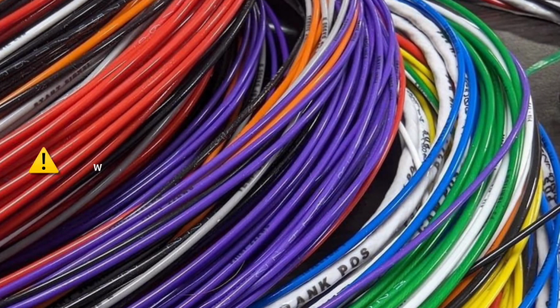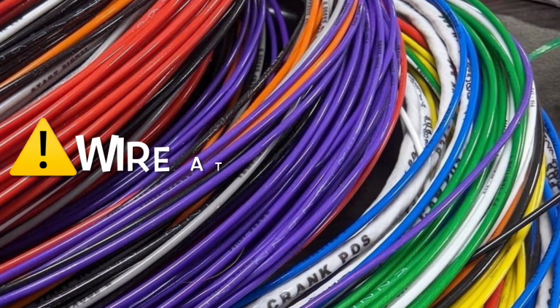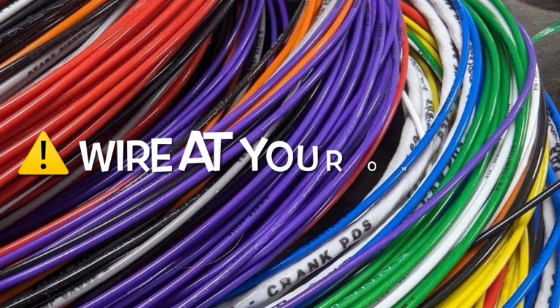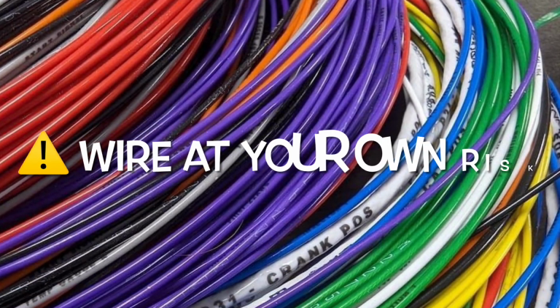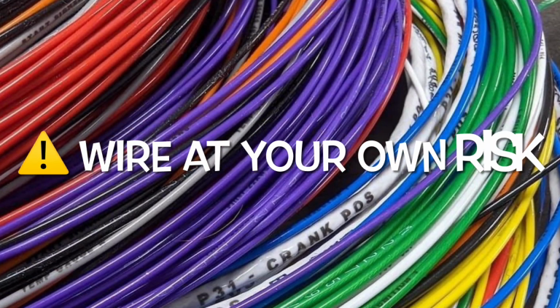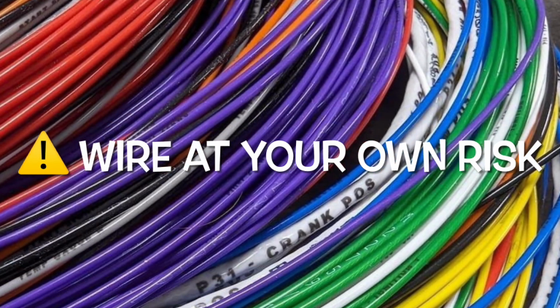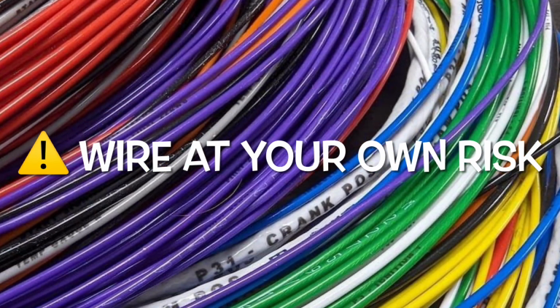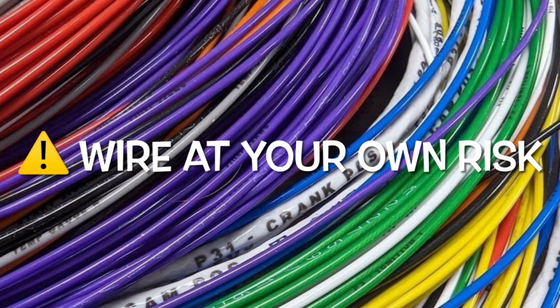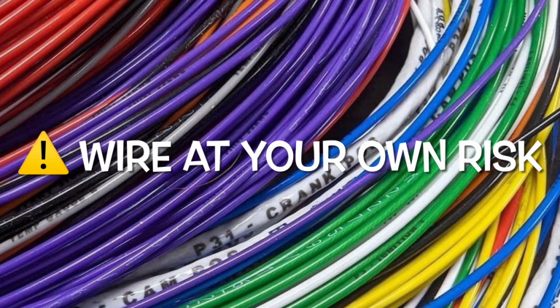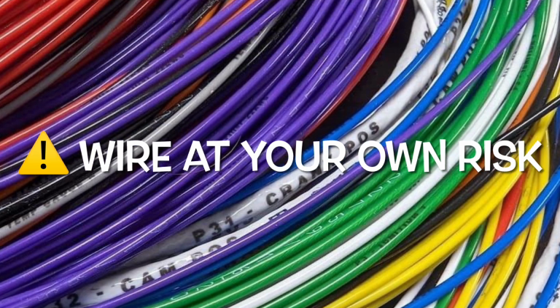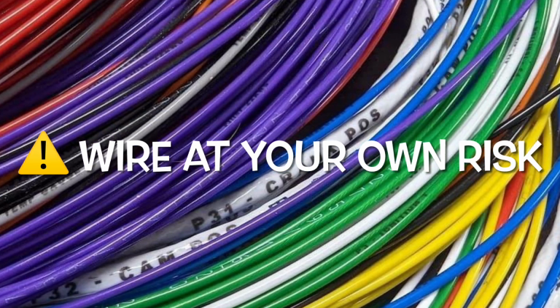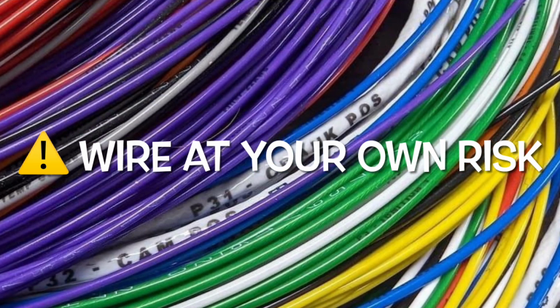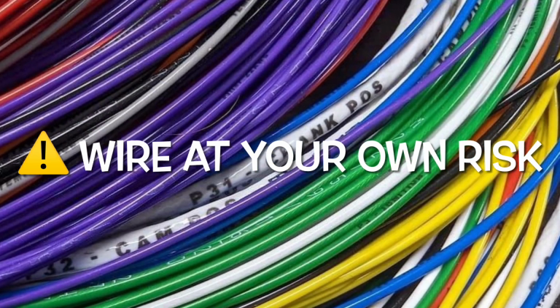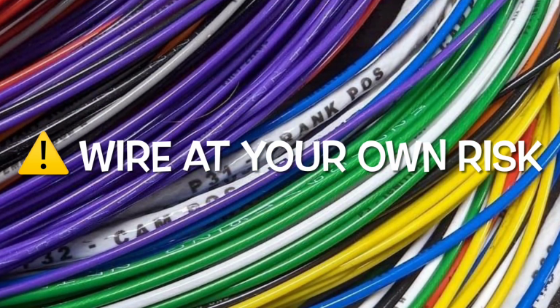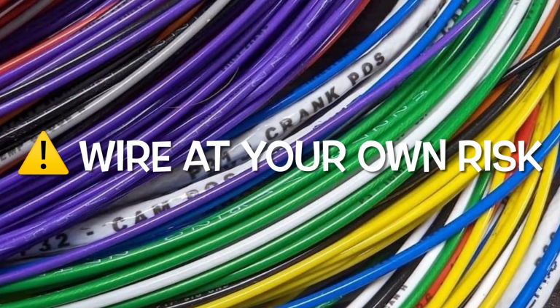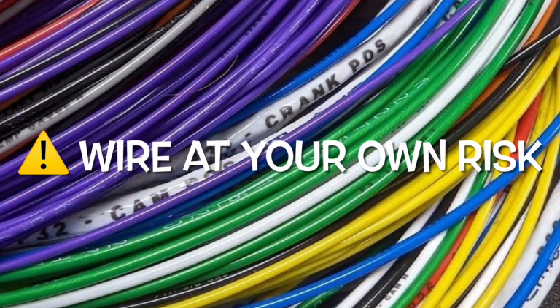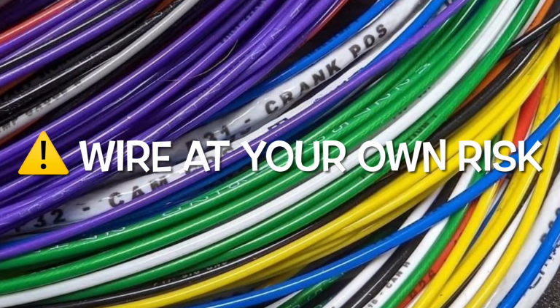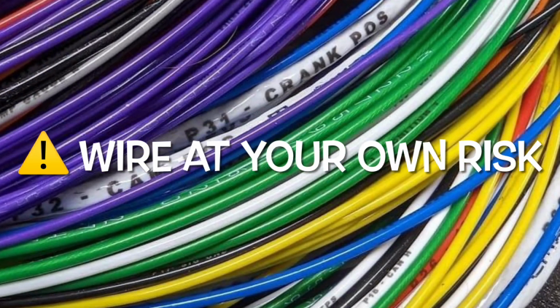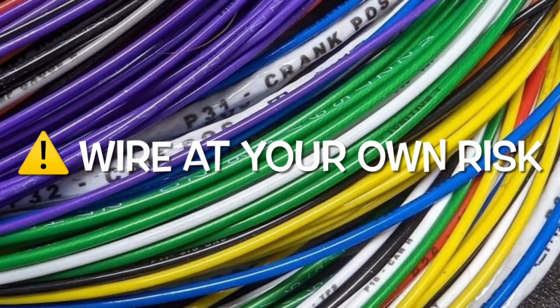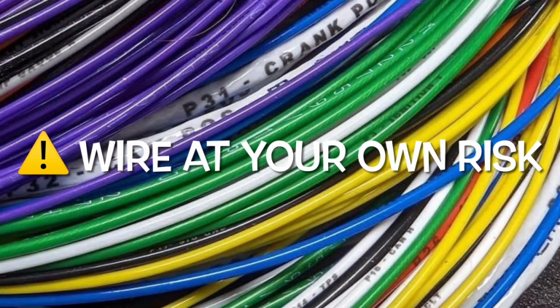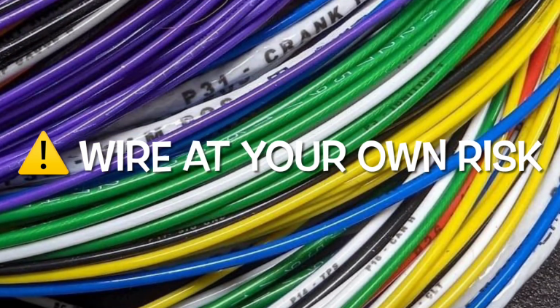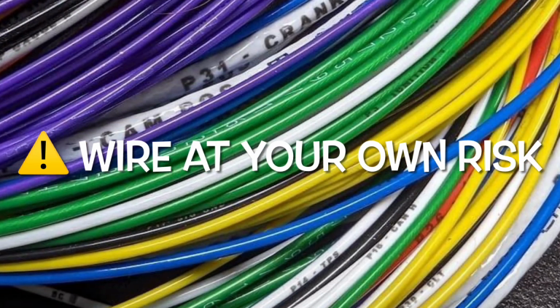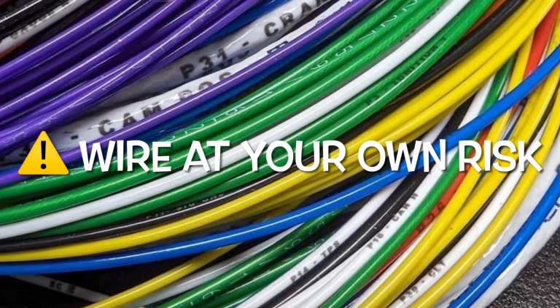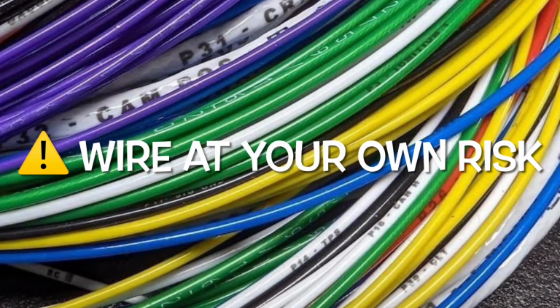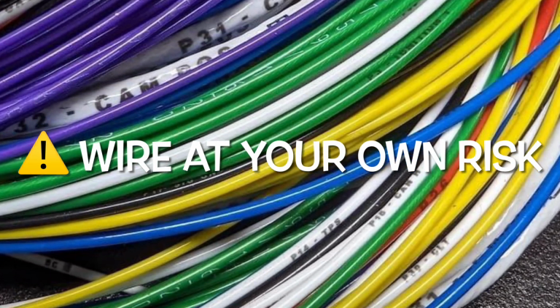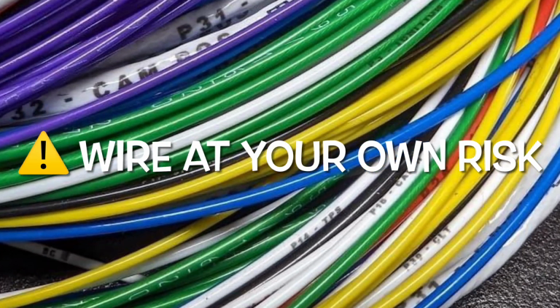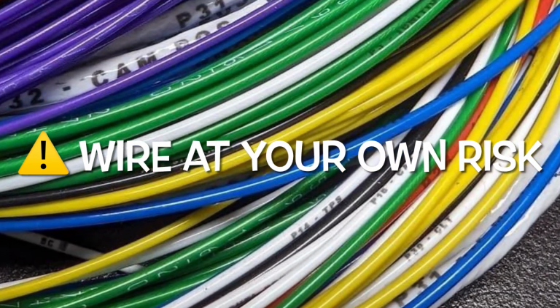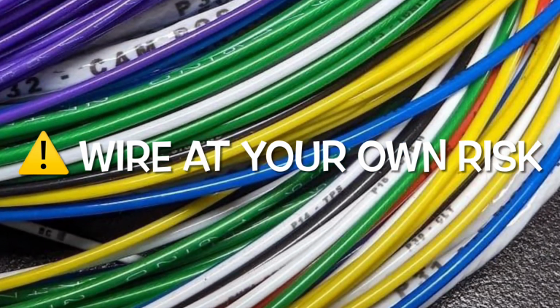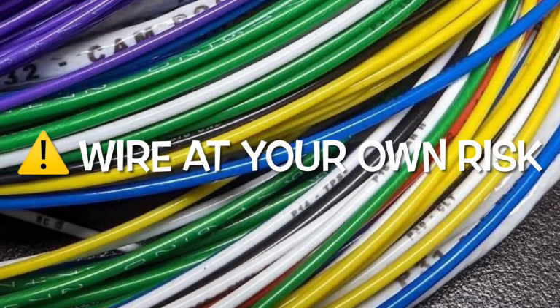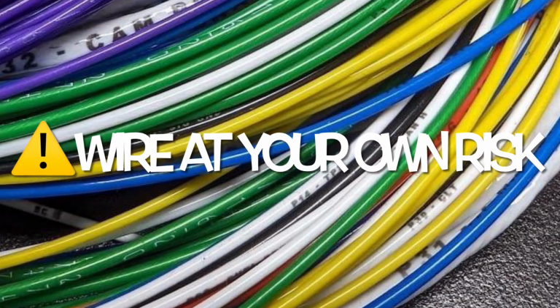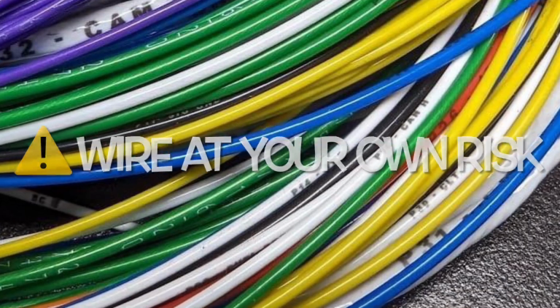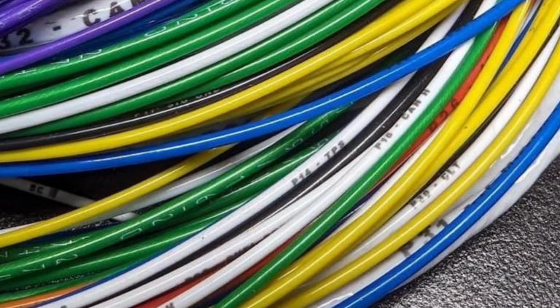Warning: this project involves high current, and users should have expert knowledge. Follow strict safety precautions and assume all risks associated with electrical work.